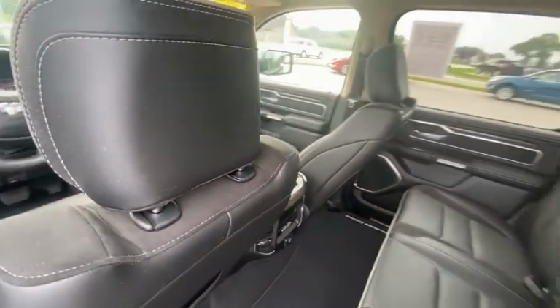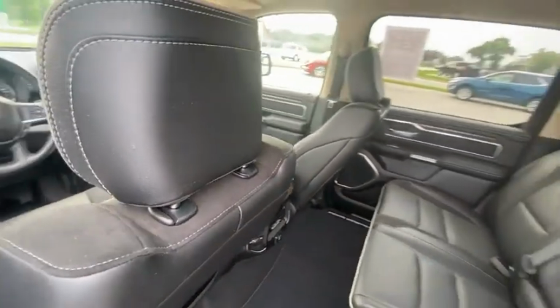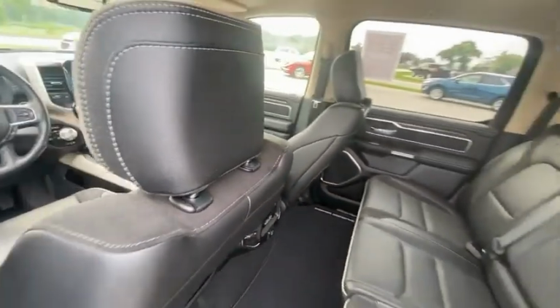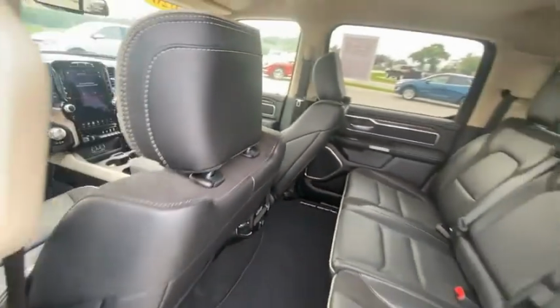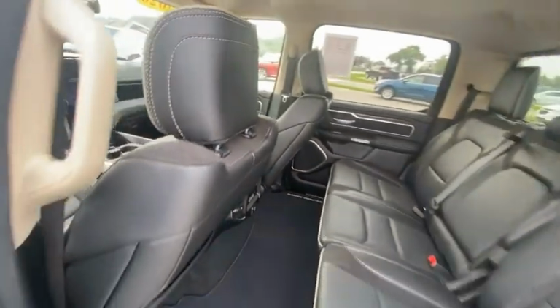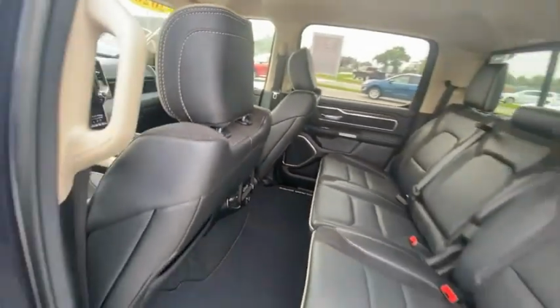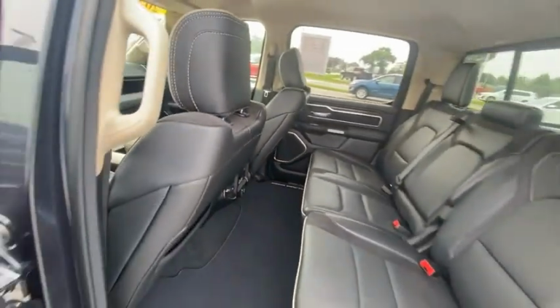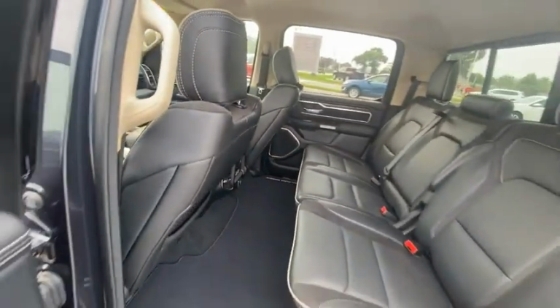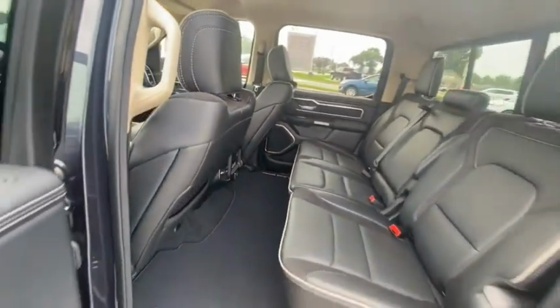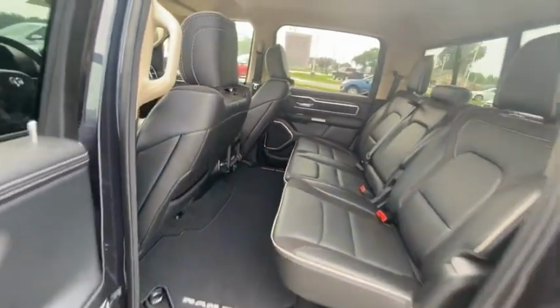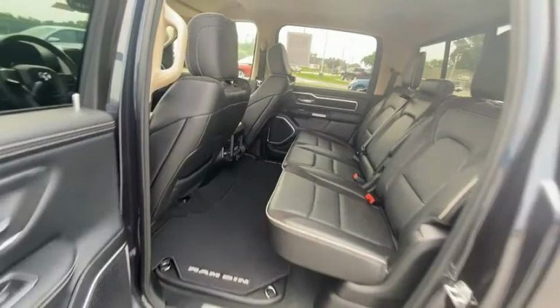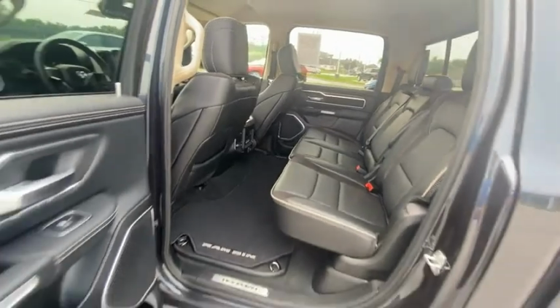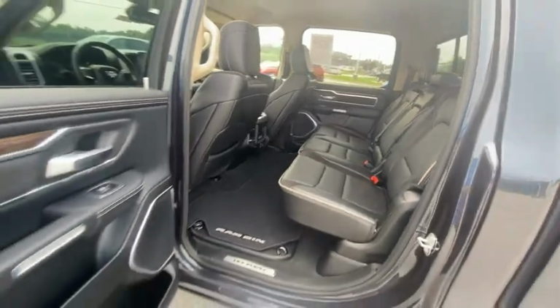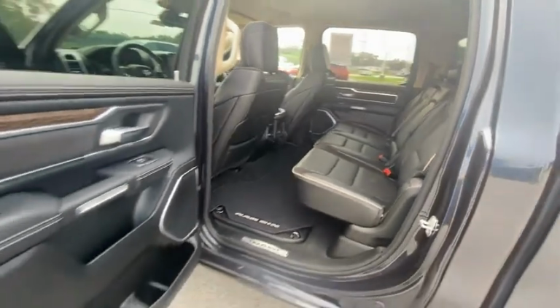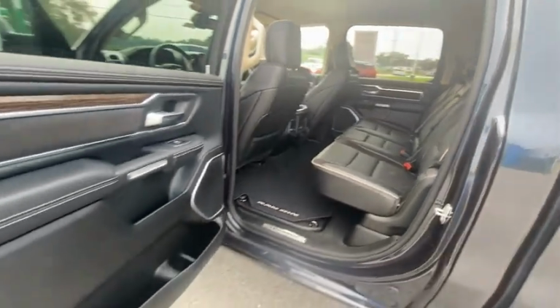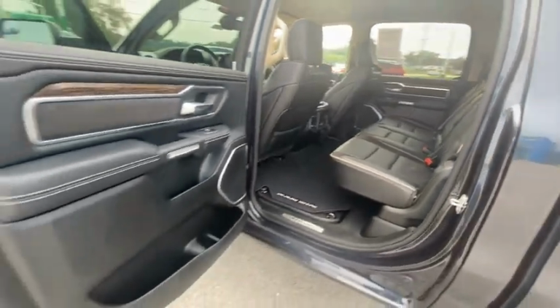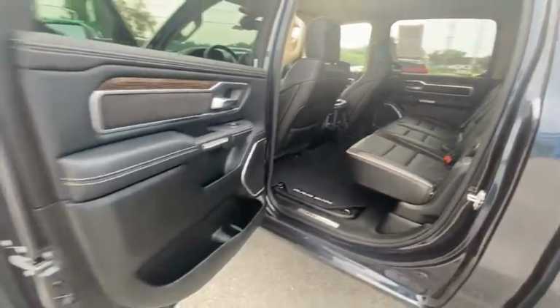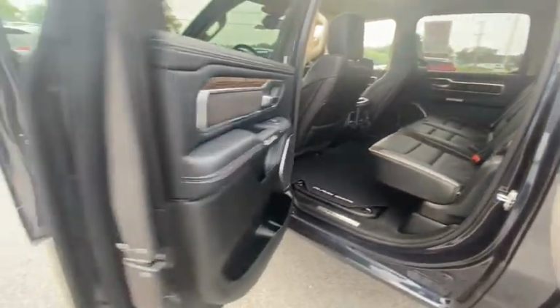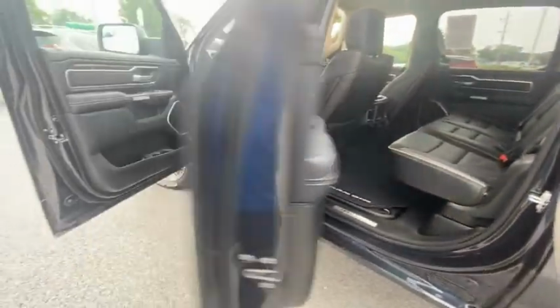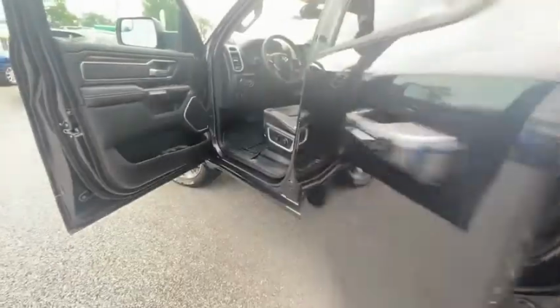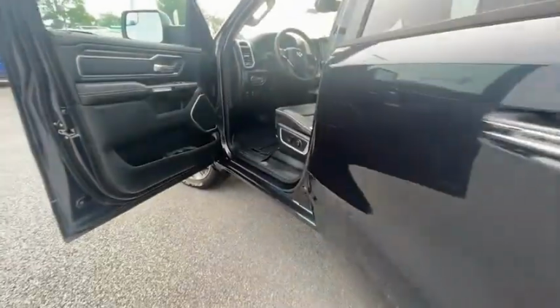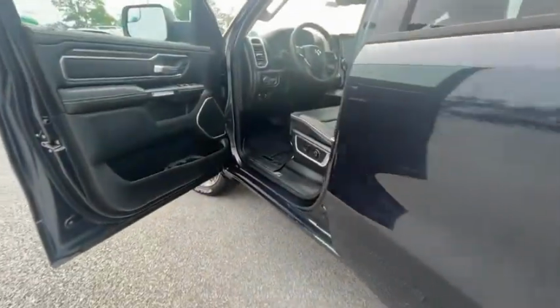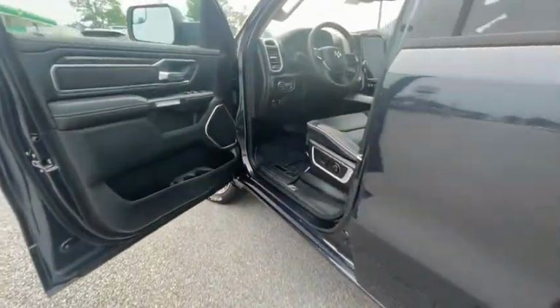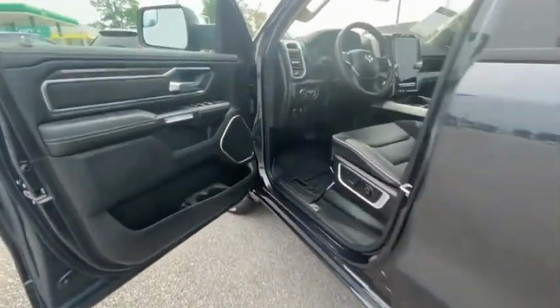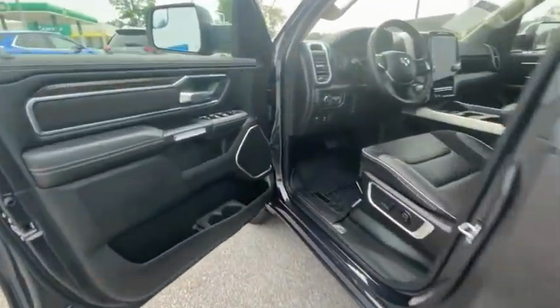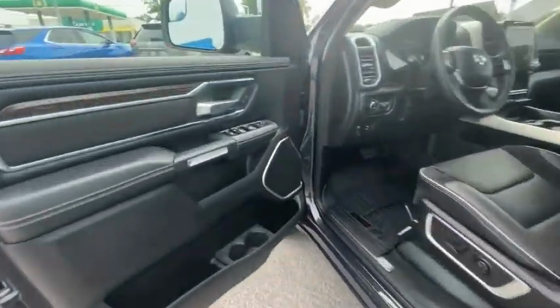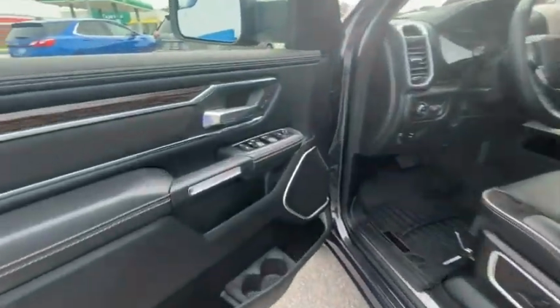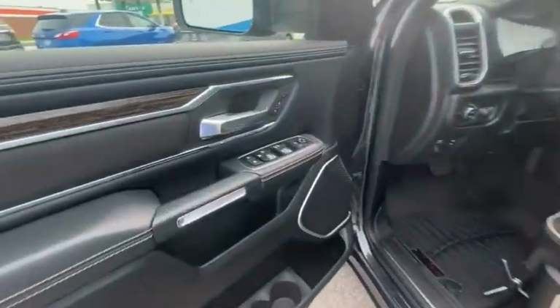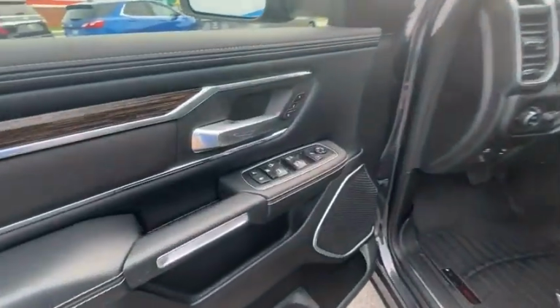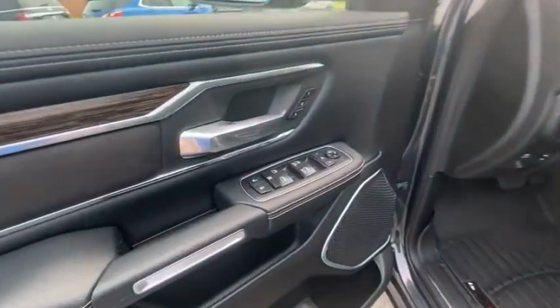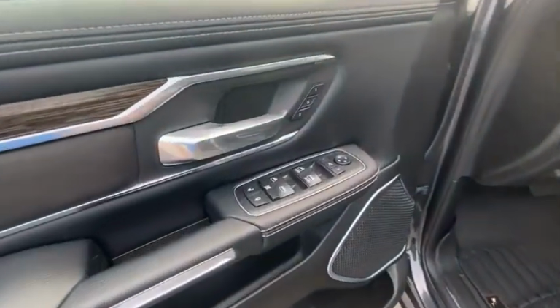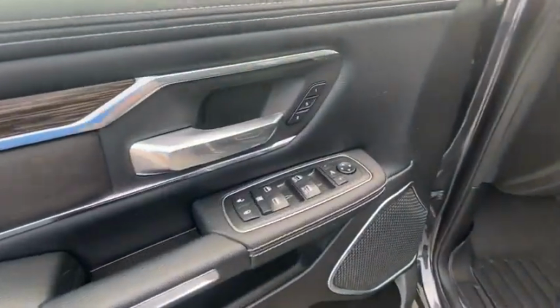4-wheel disc brakes, front wheel independent suspension, speed control, rear window defroster.